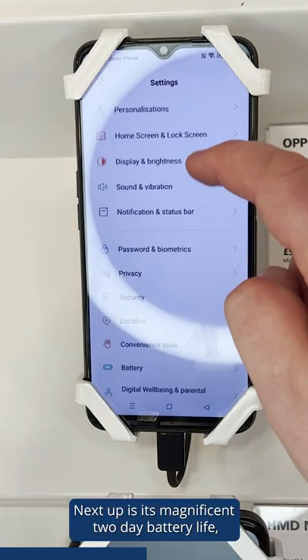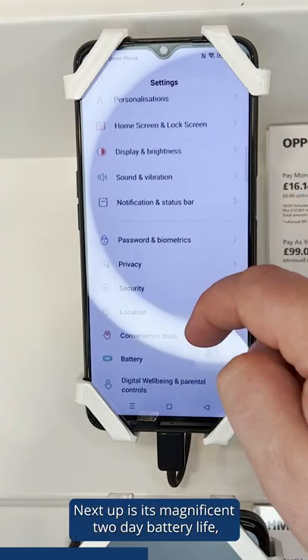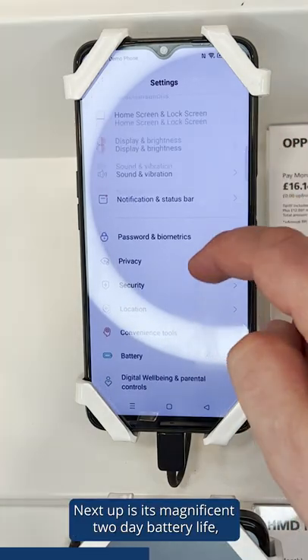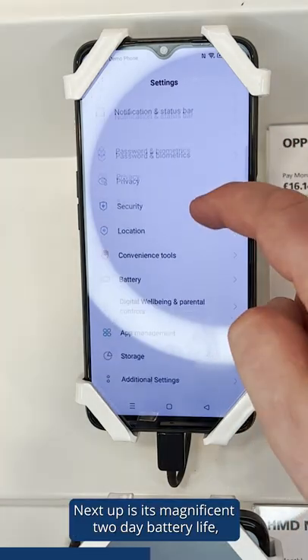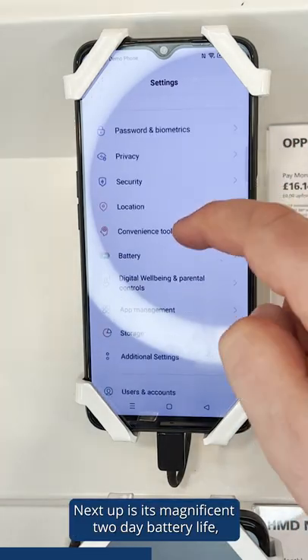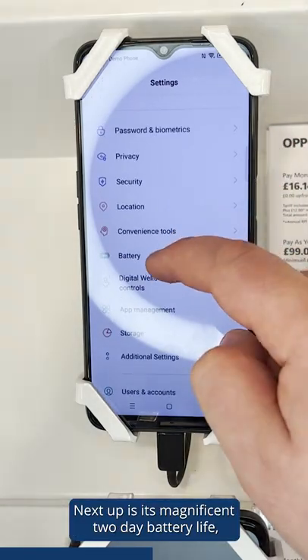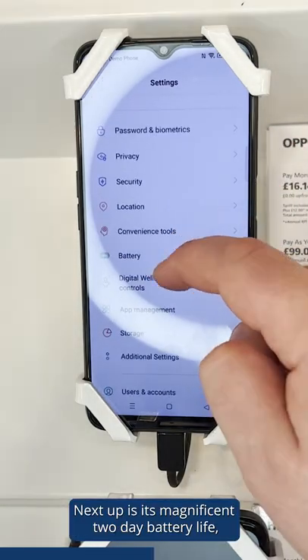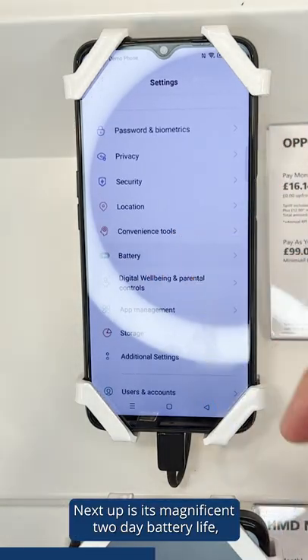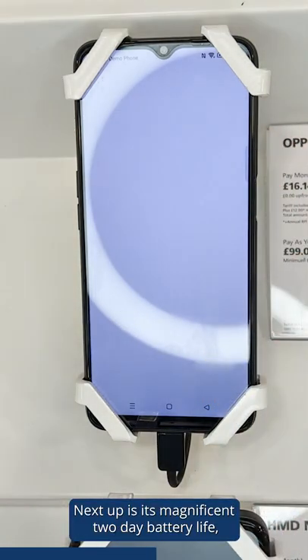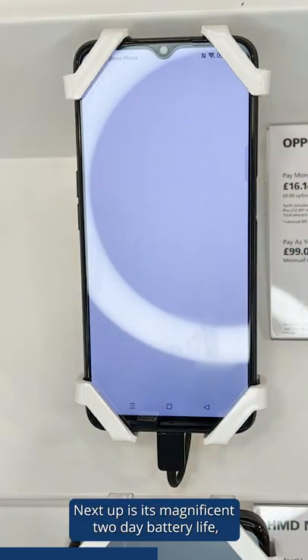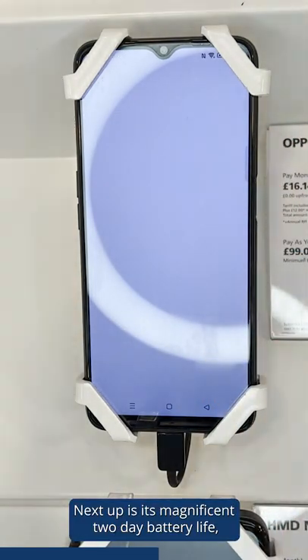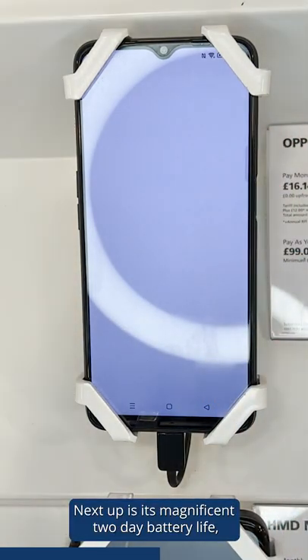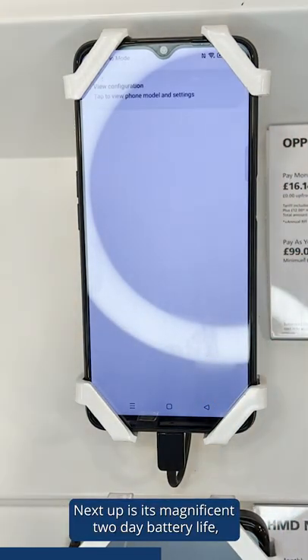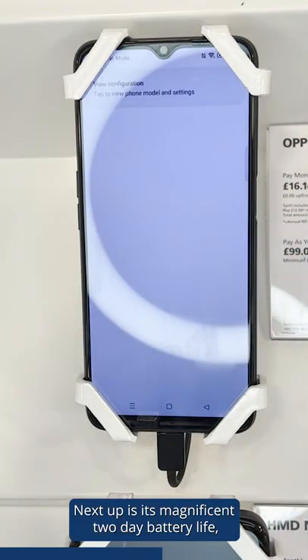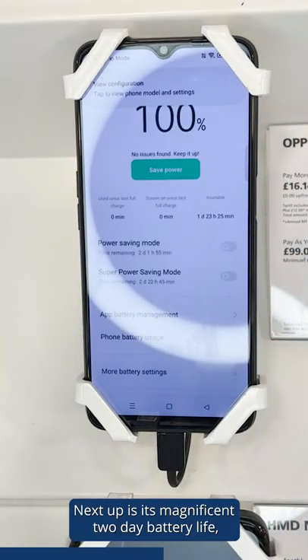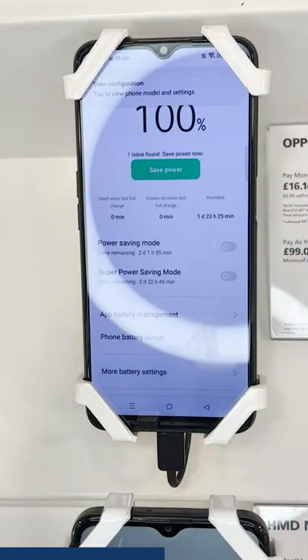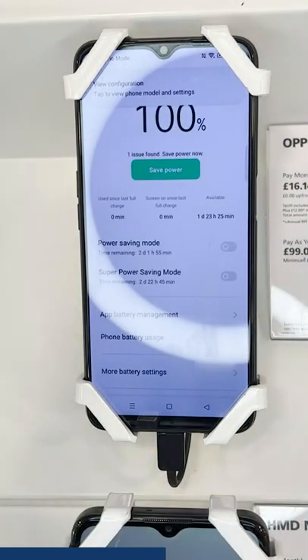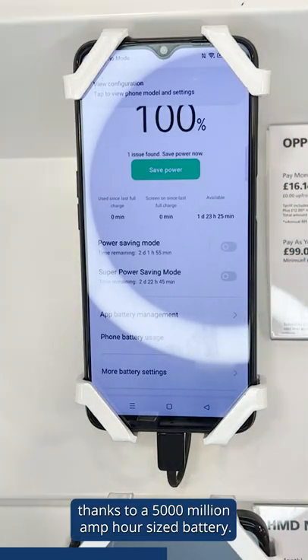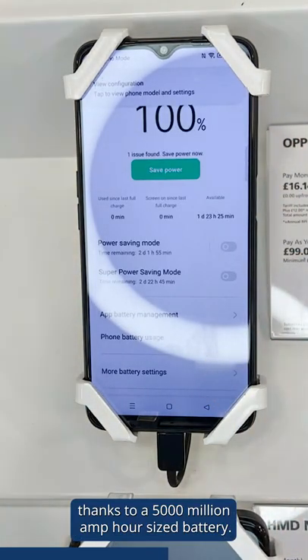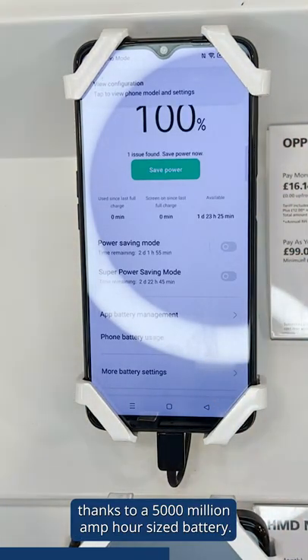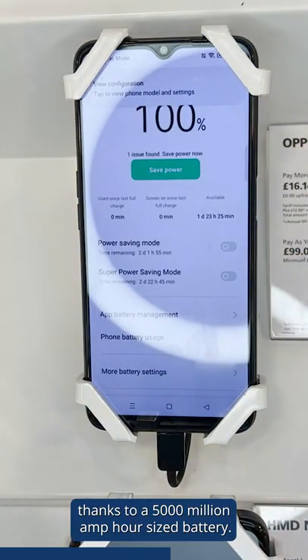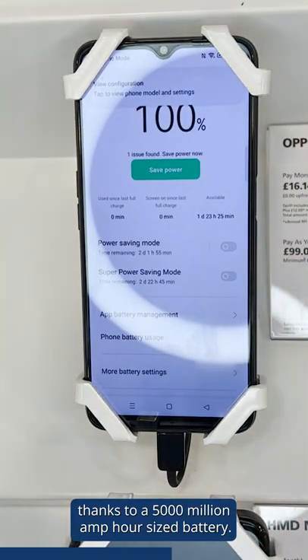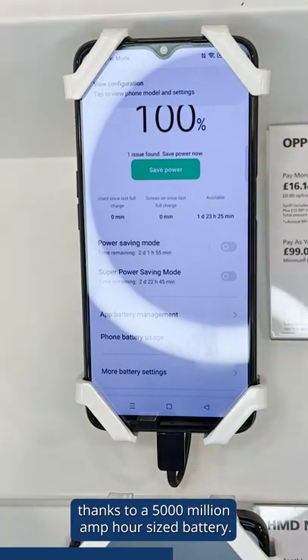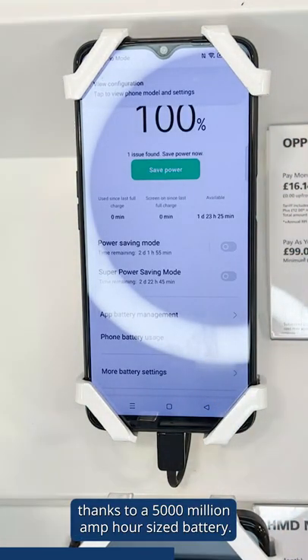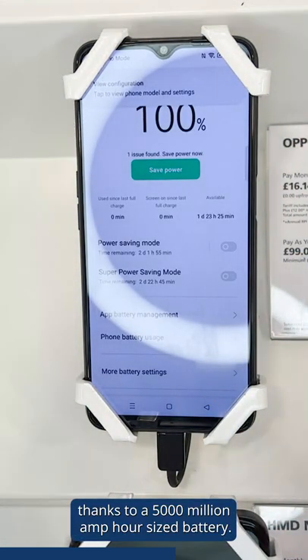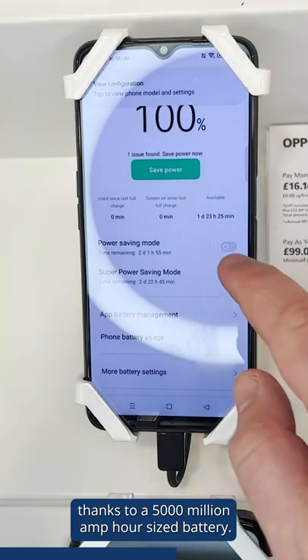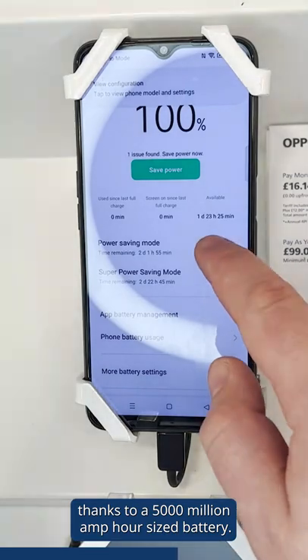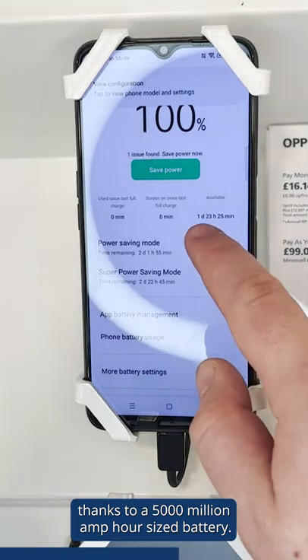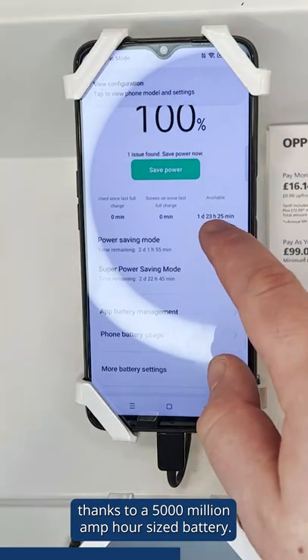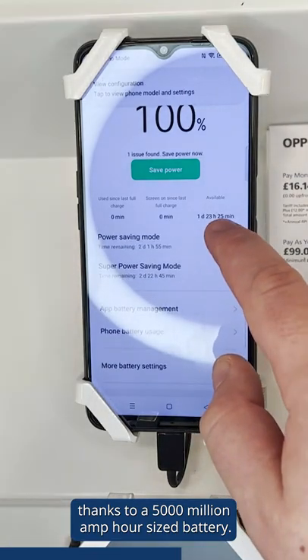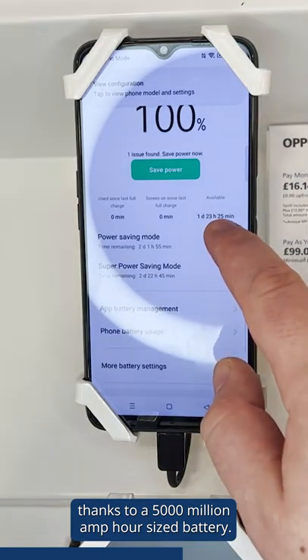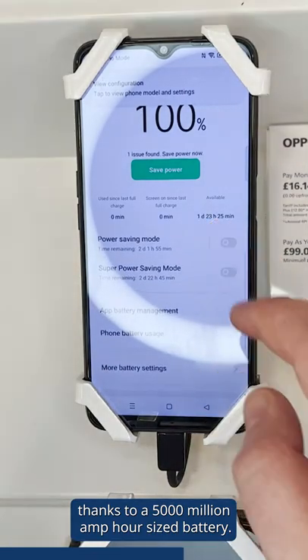Next up is its magnificent two-day battery life, thanks to a 5000mAh battery.